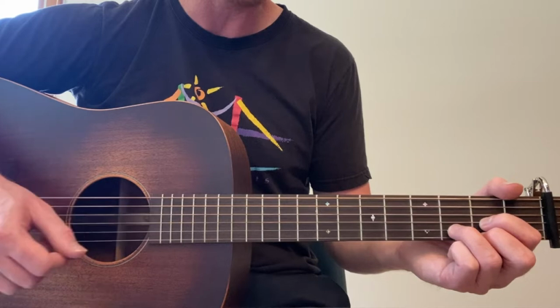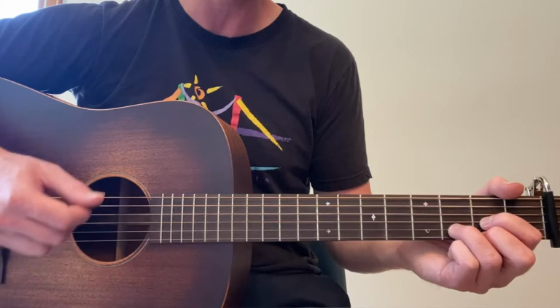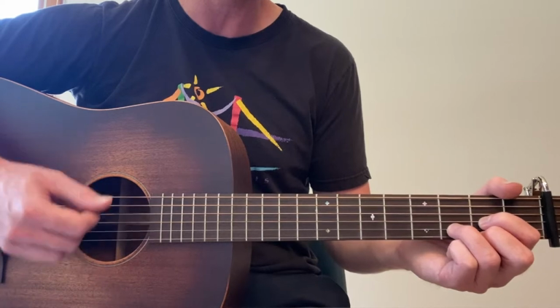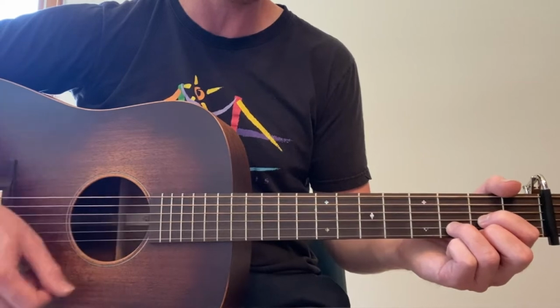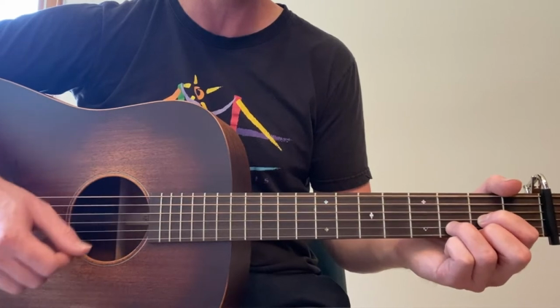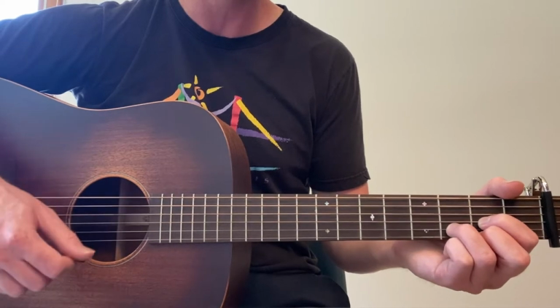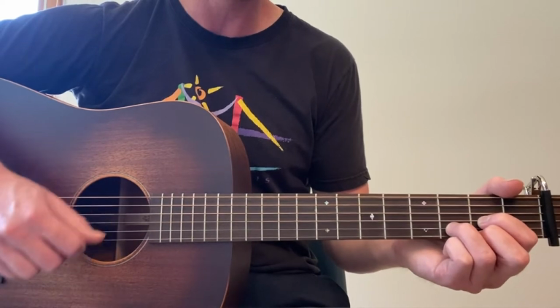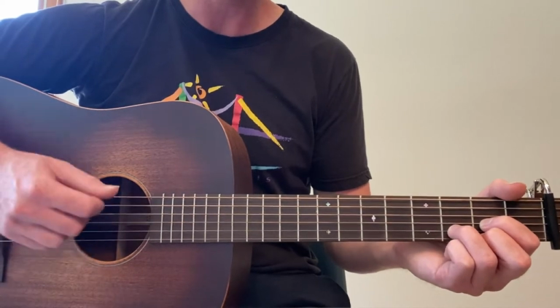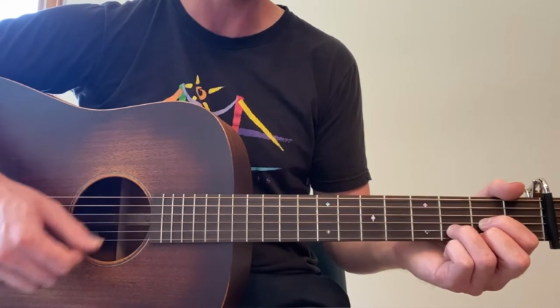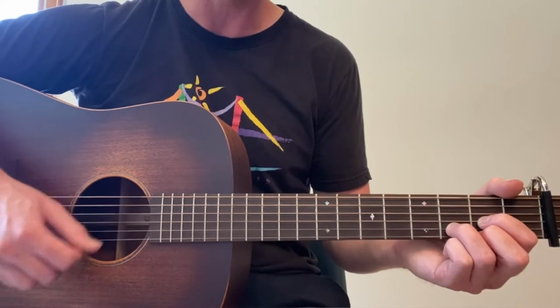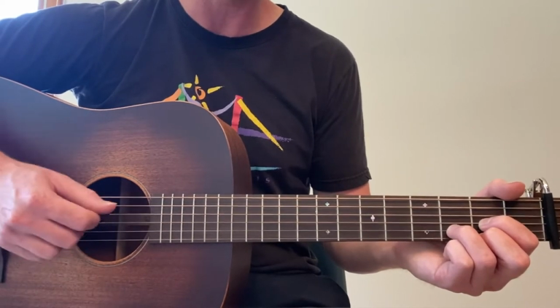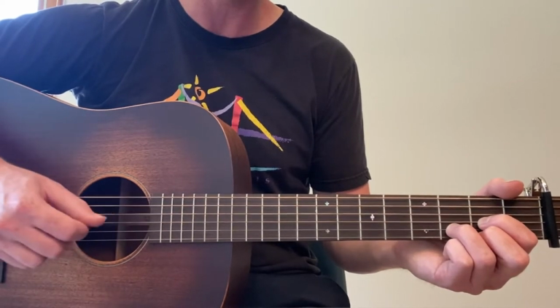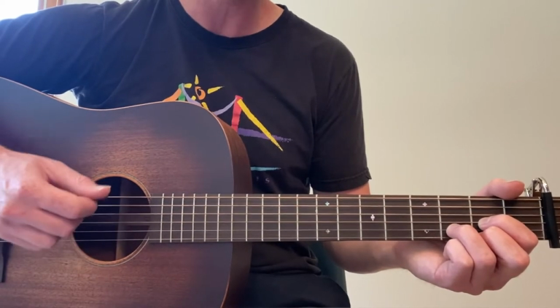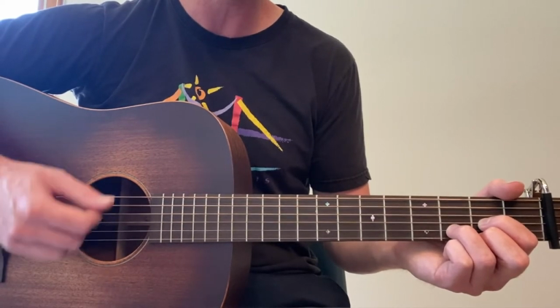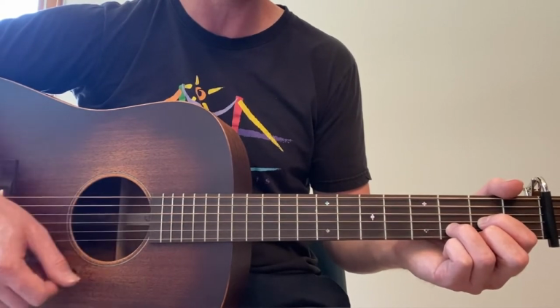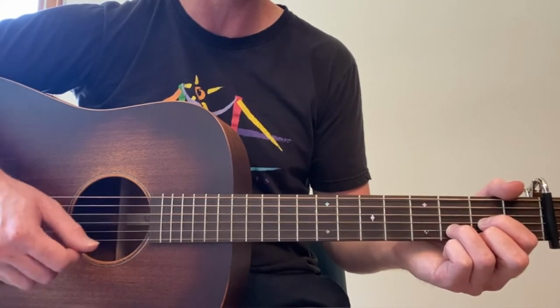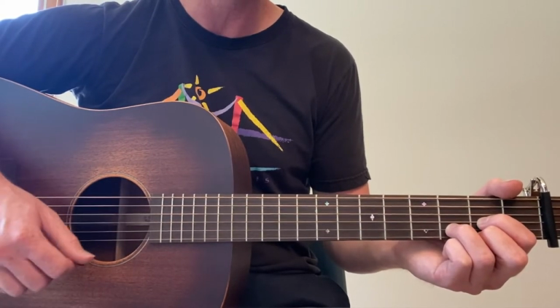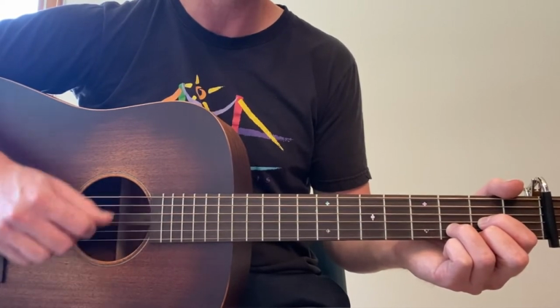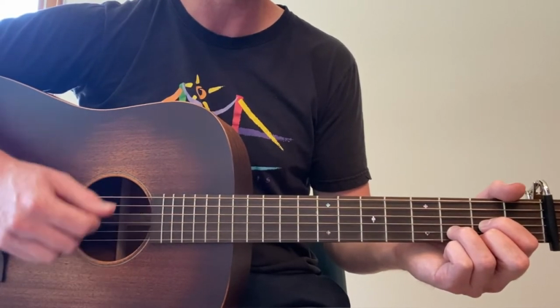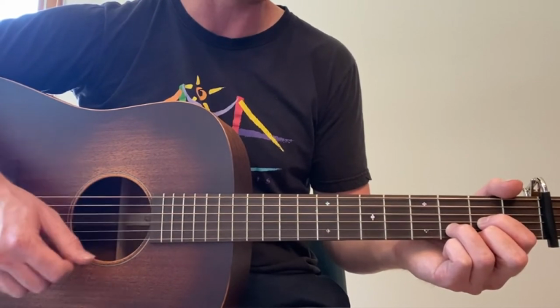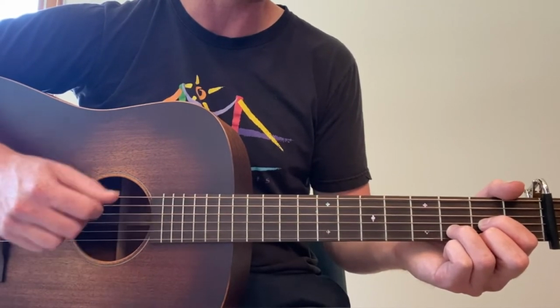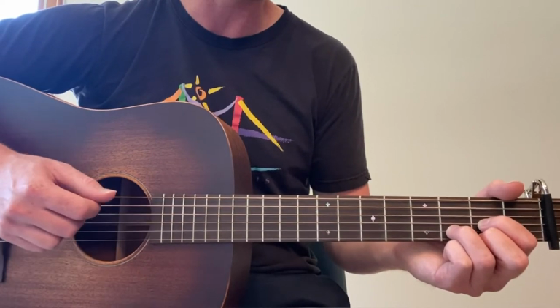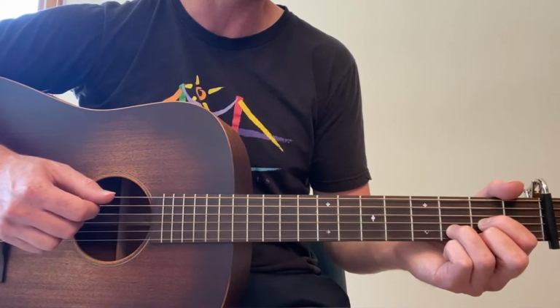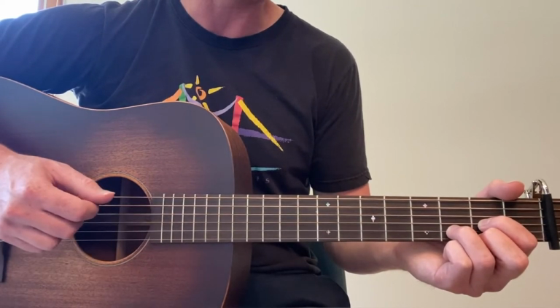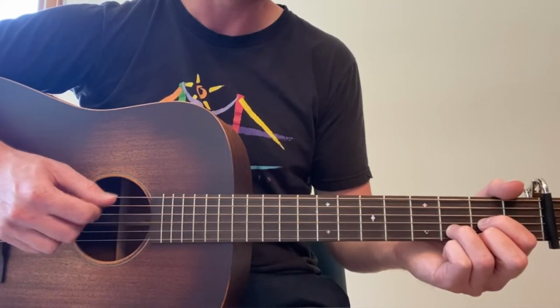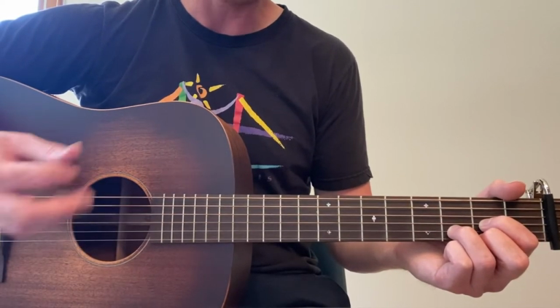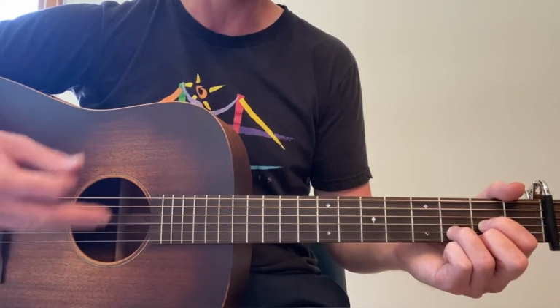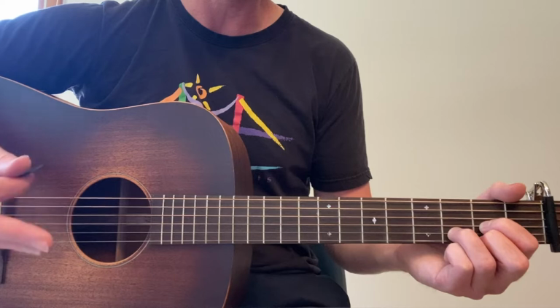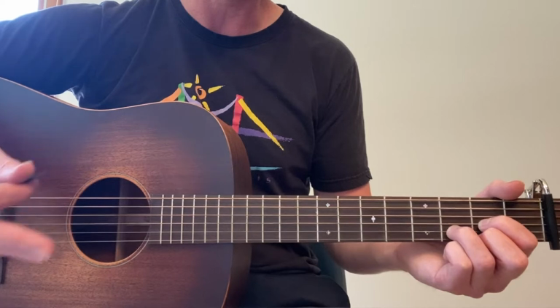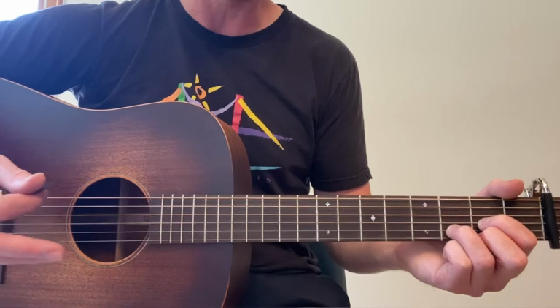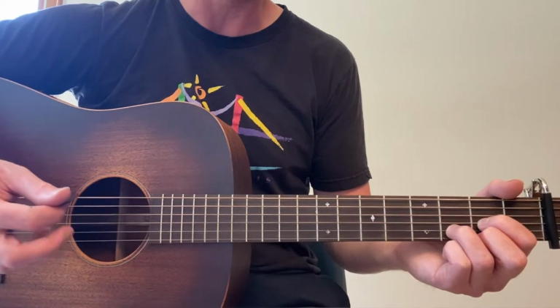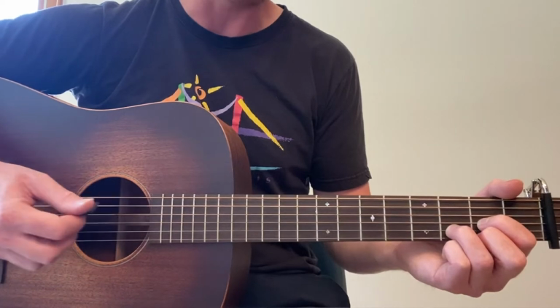Bass, down, up, down, up. Bass, down, up, down, up. That will continue for every chord.